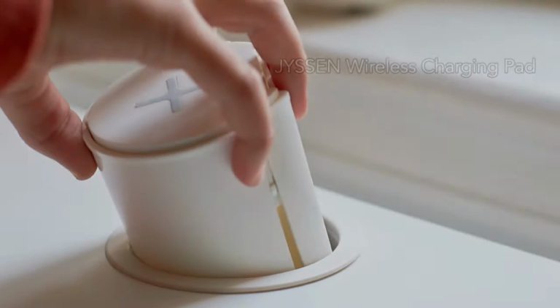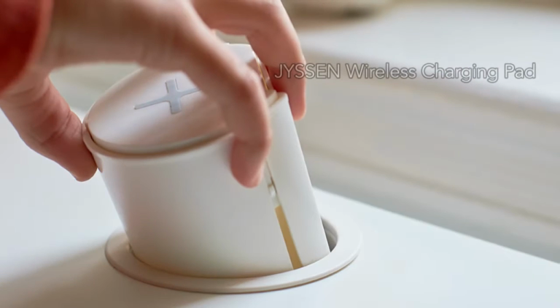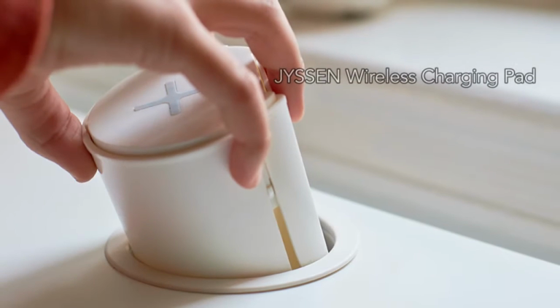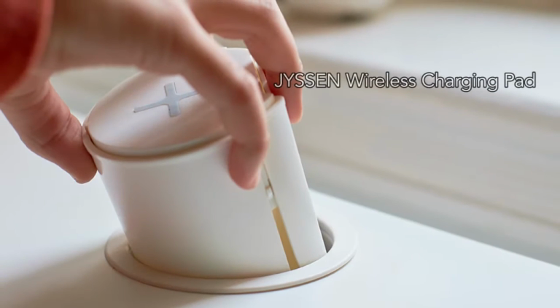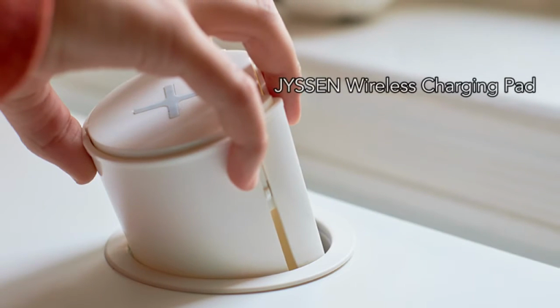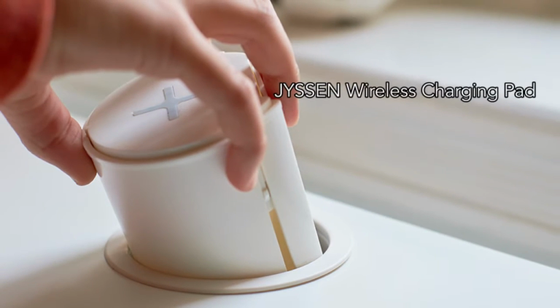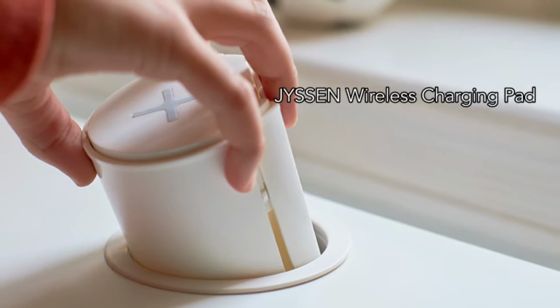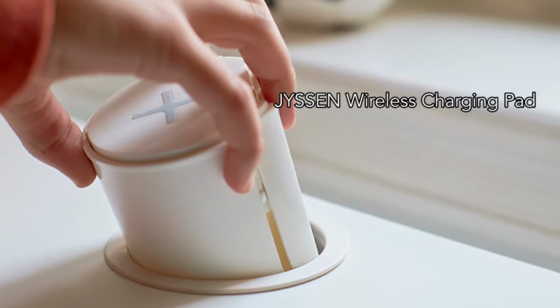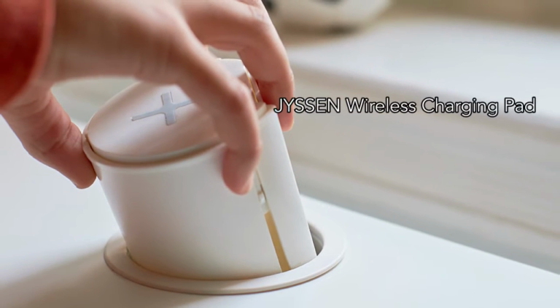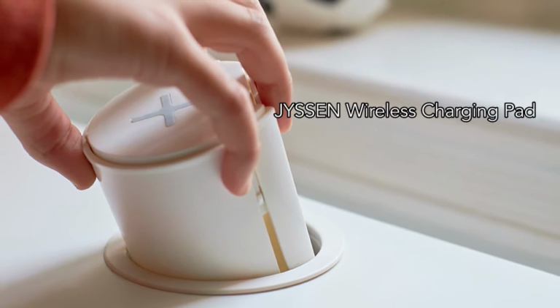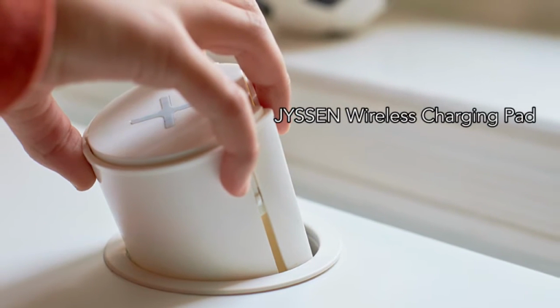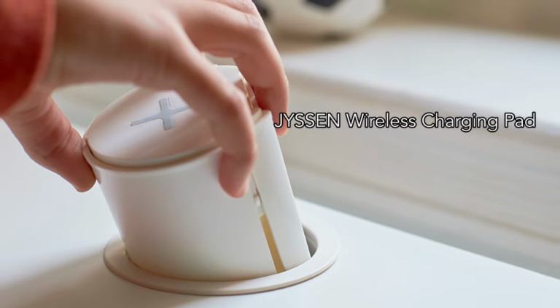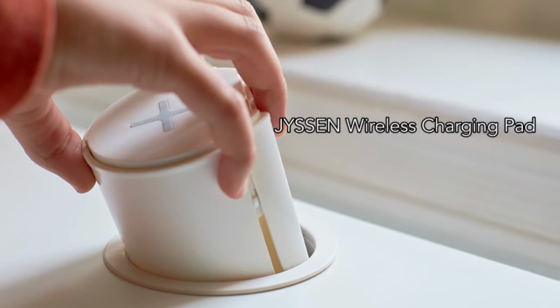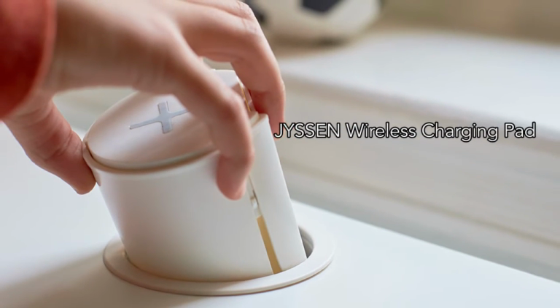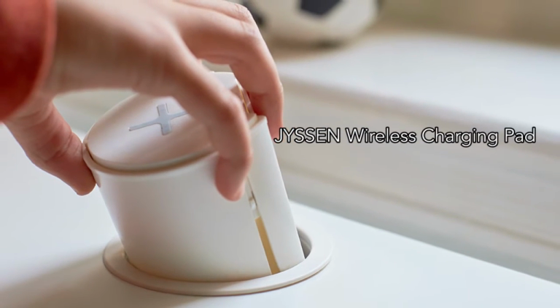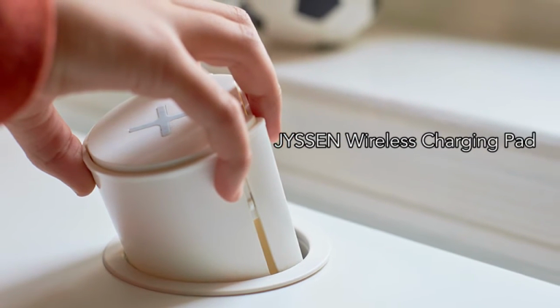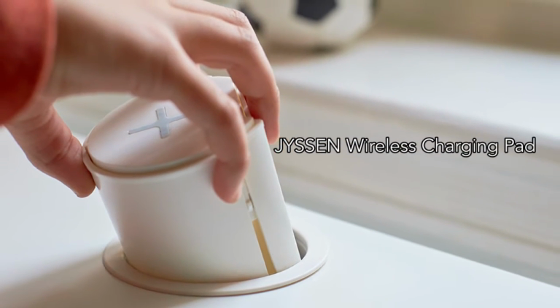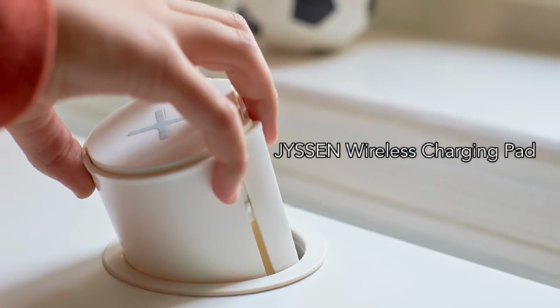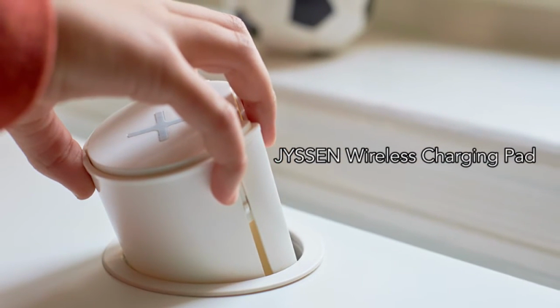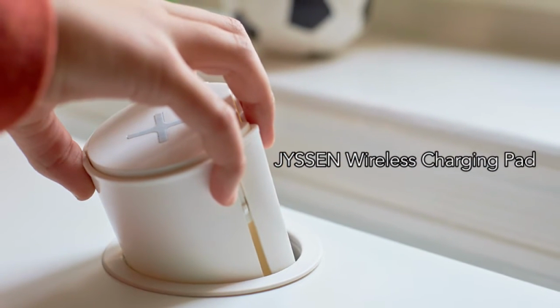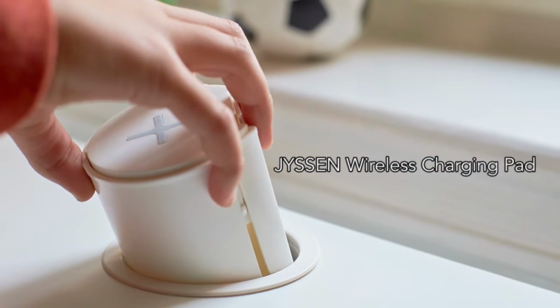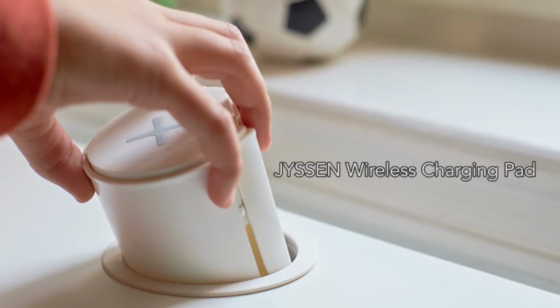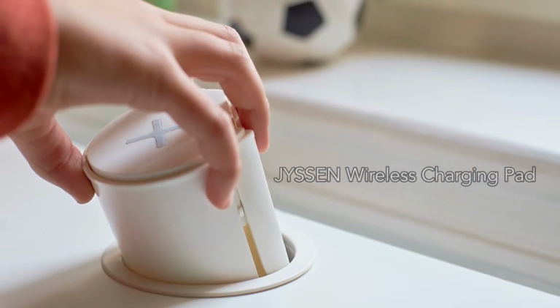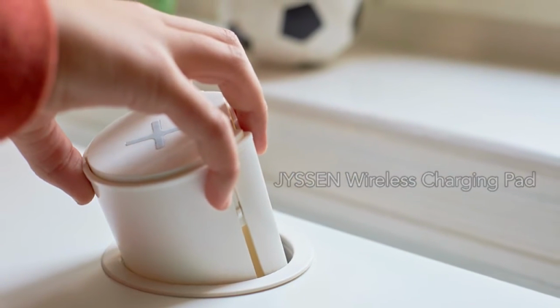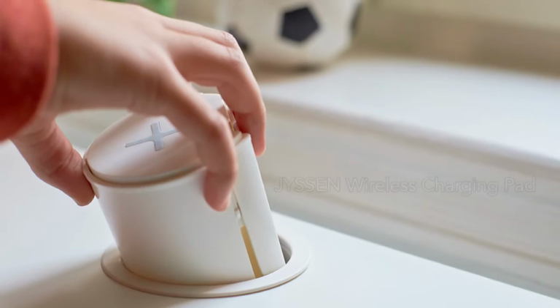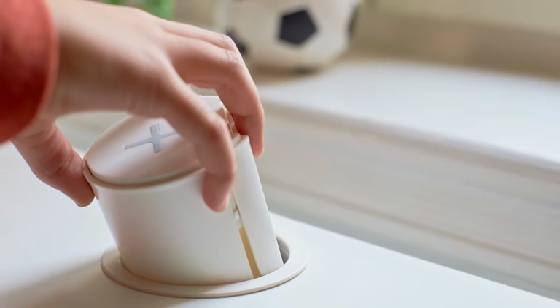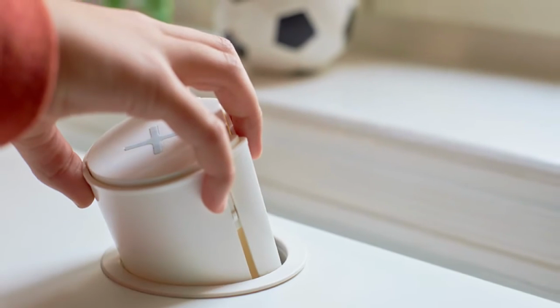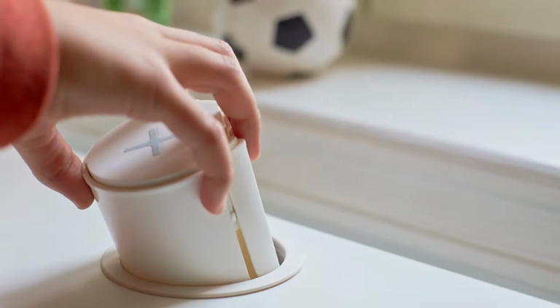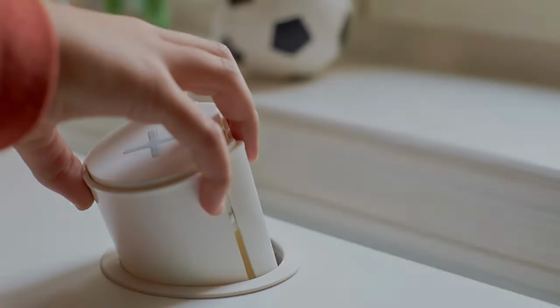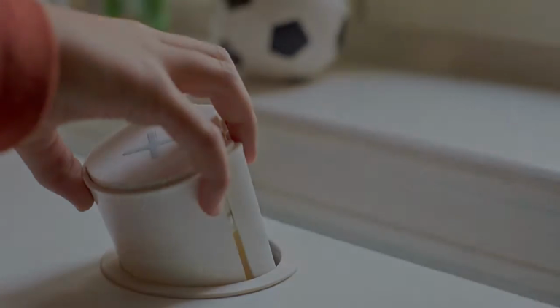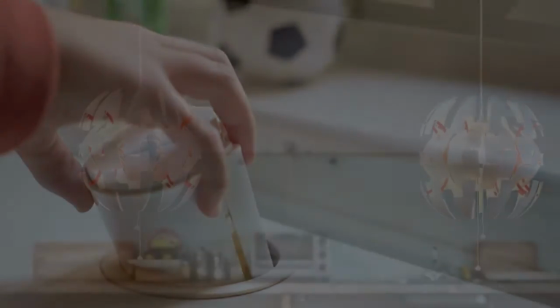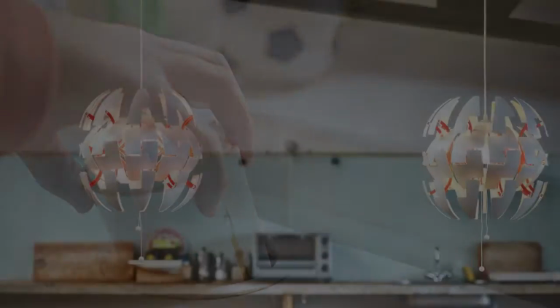The first is the Jissen, a wireless charging pad that can be embedded into your desk or other wood furniture top.